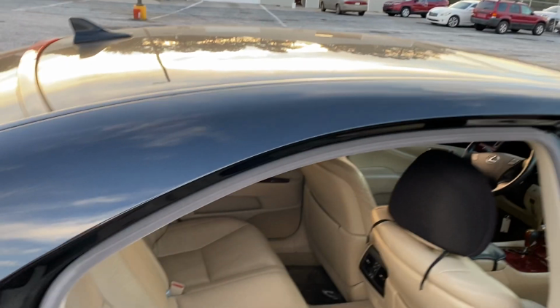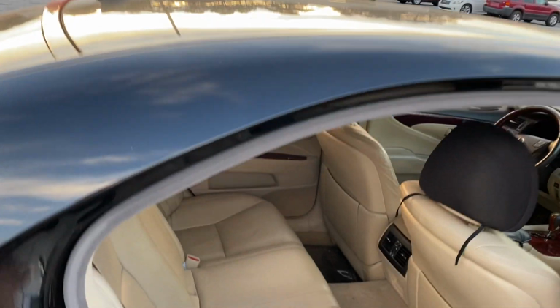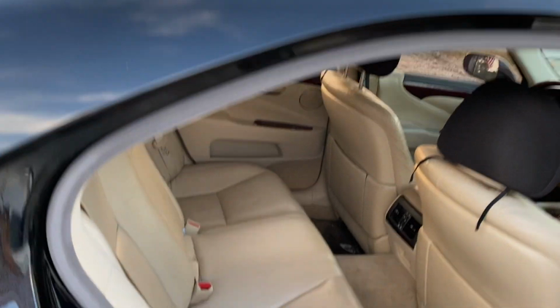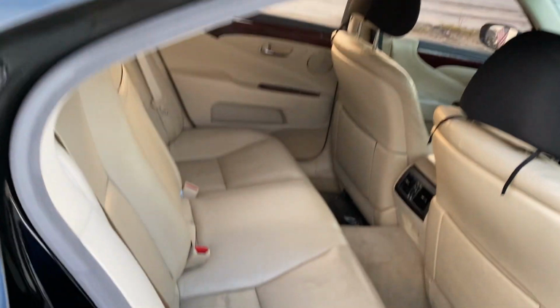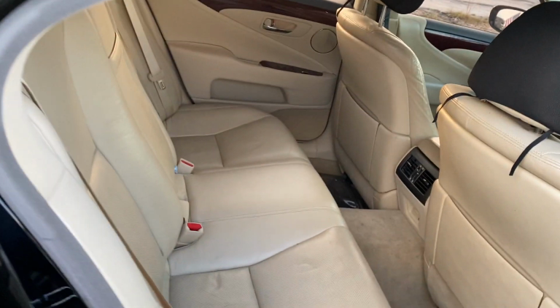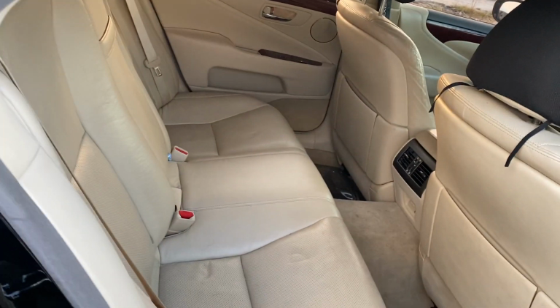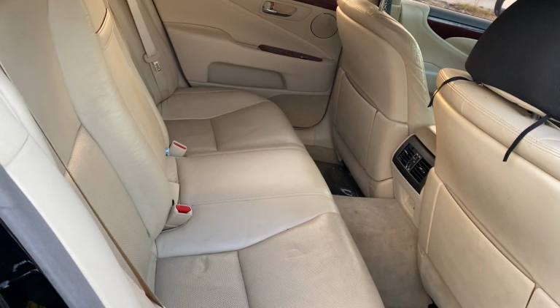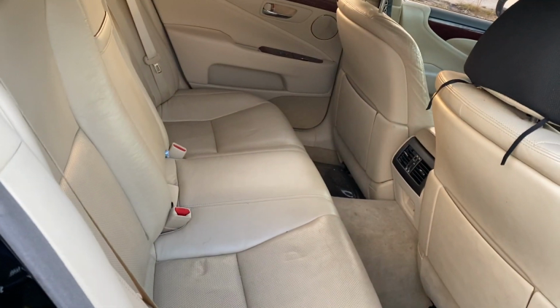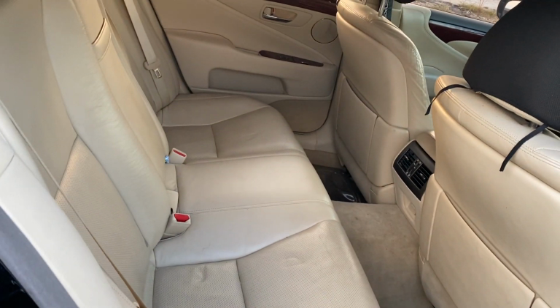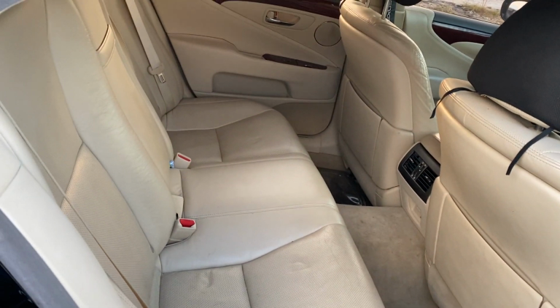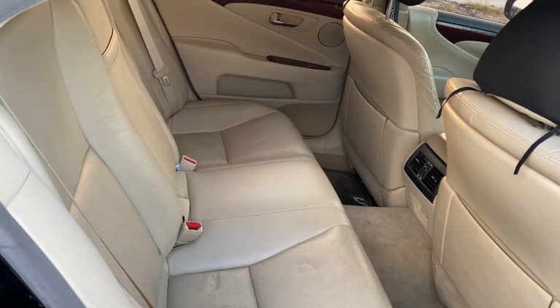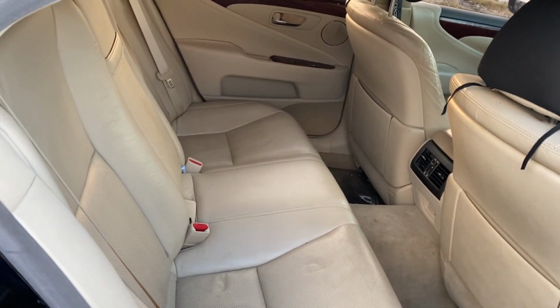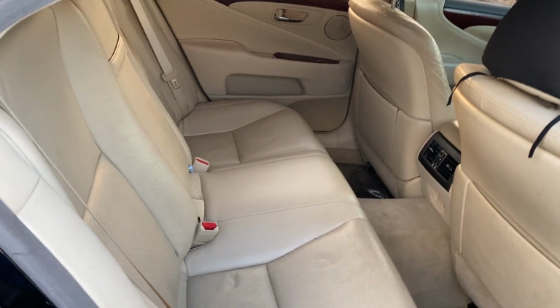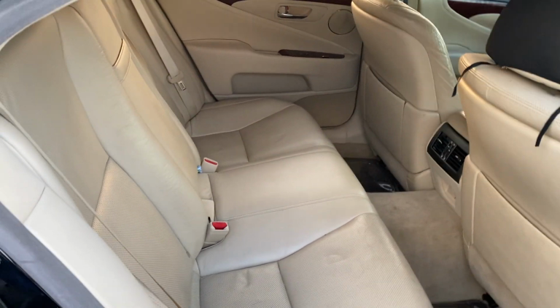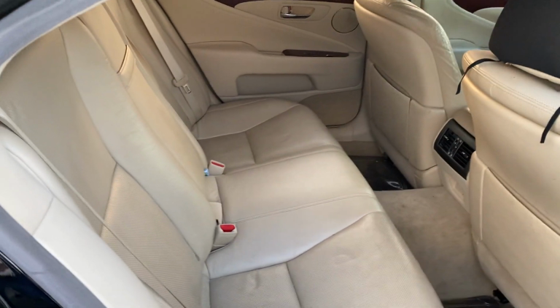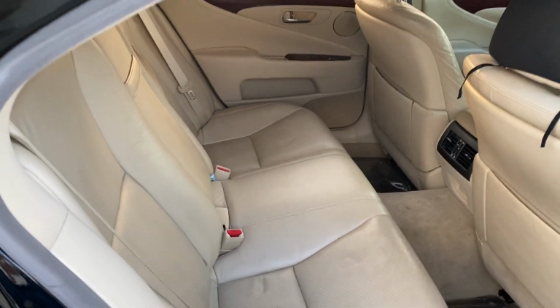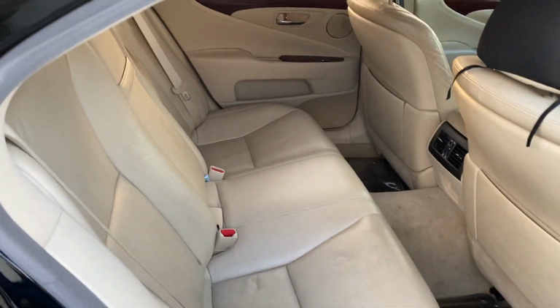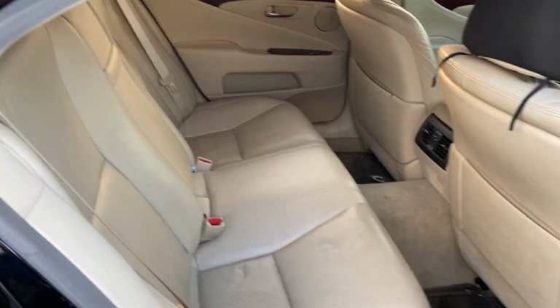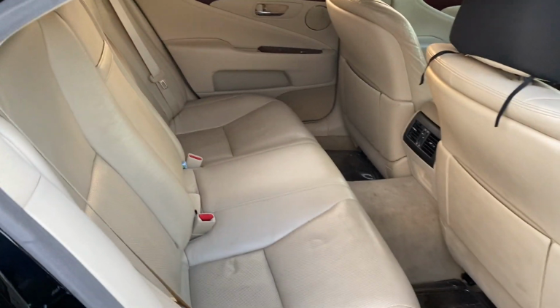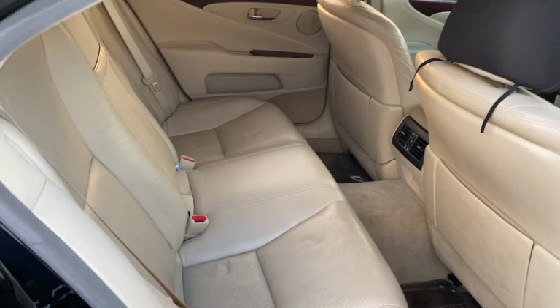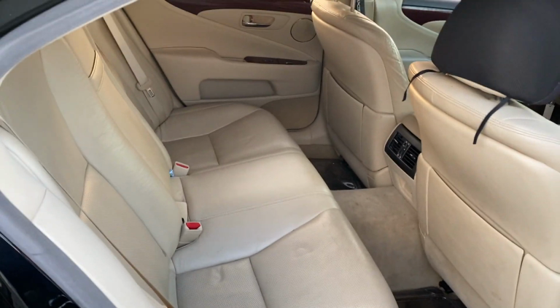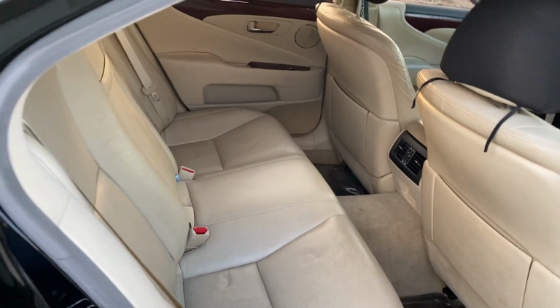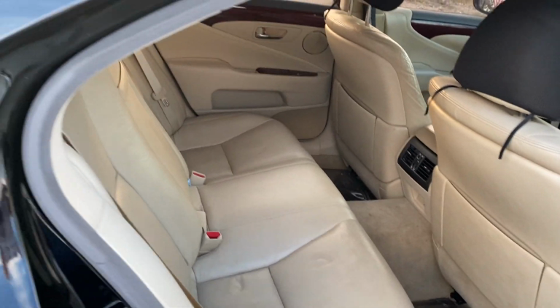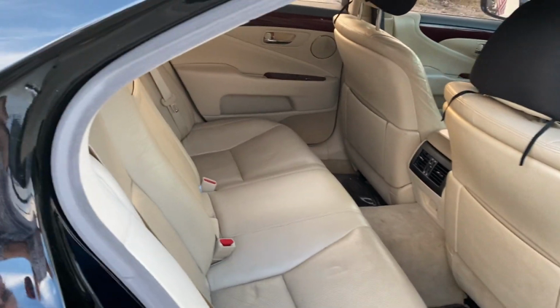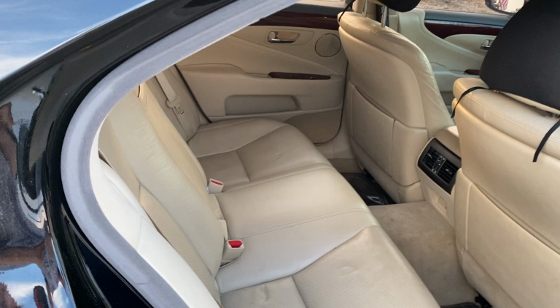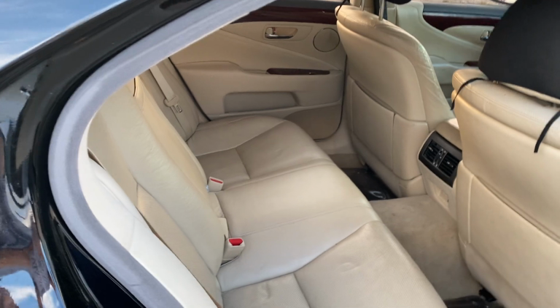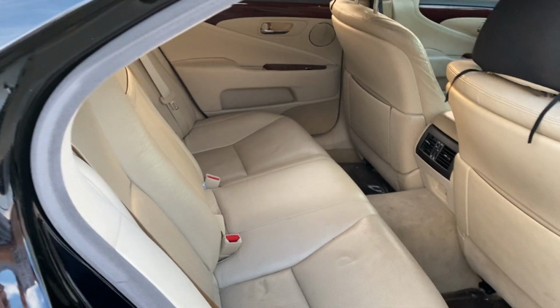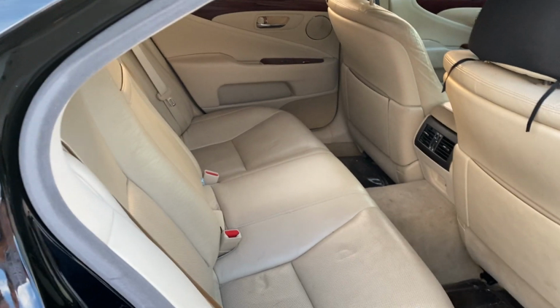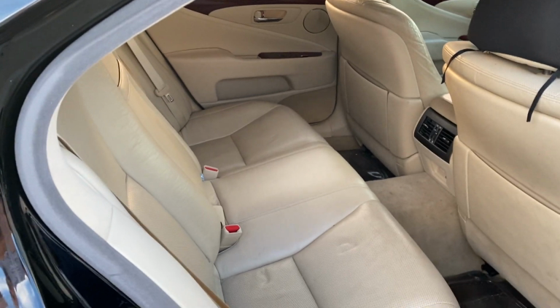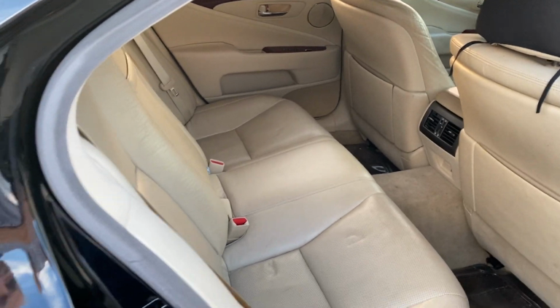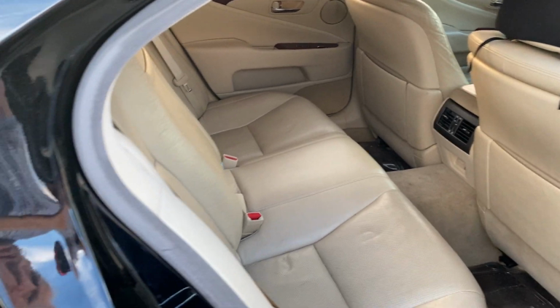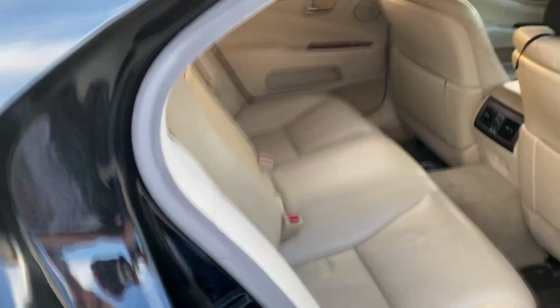The back seats, clean as can be. A good detail on the insert to seat, I think you're good to go.